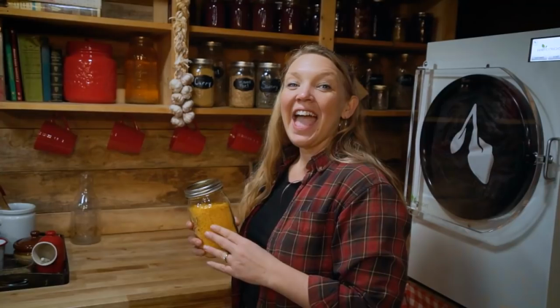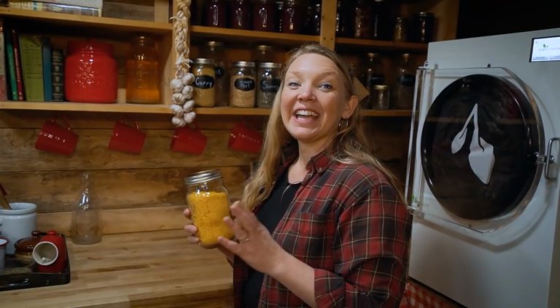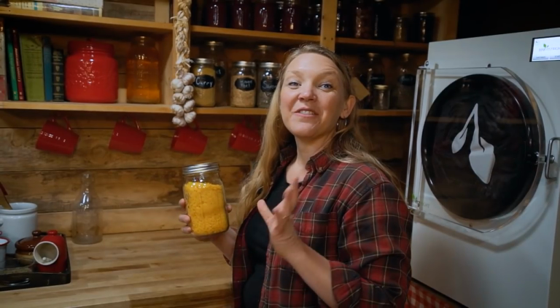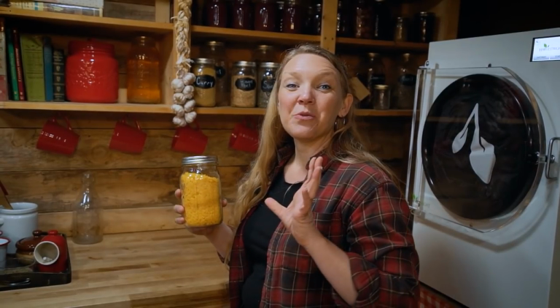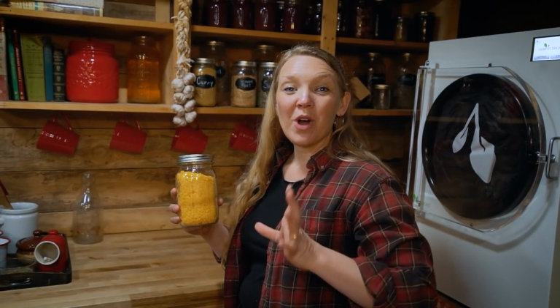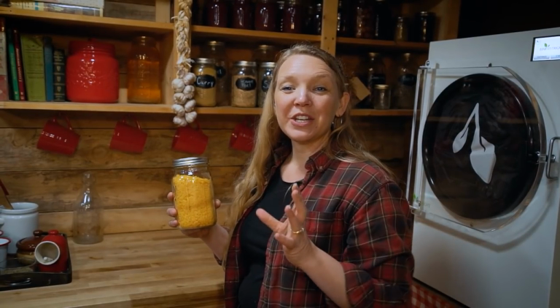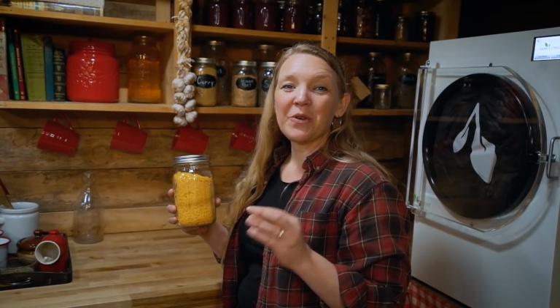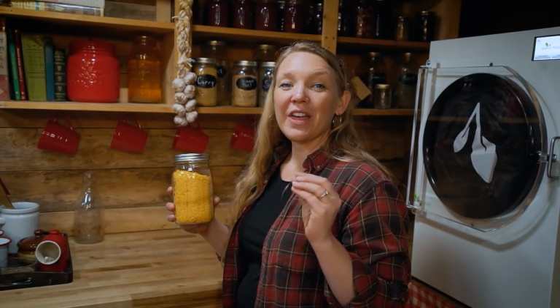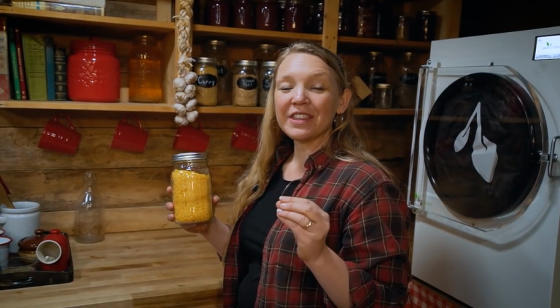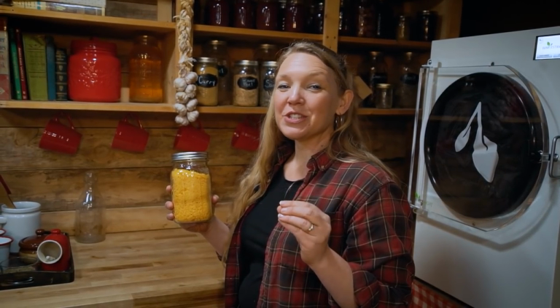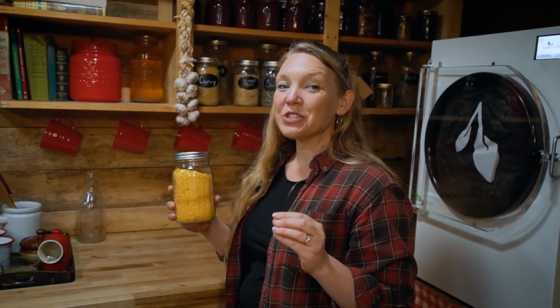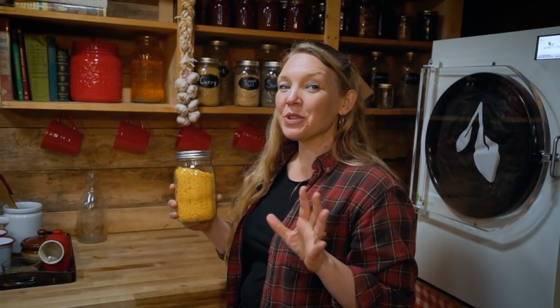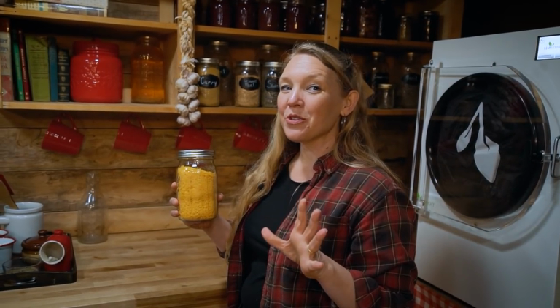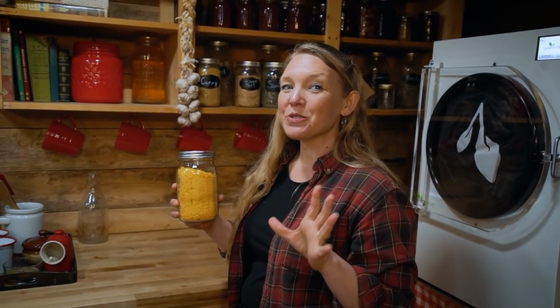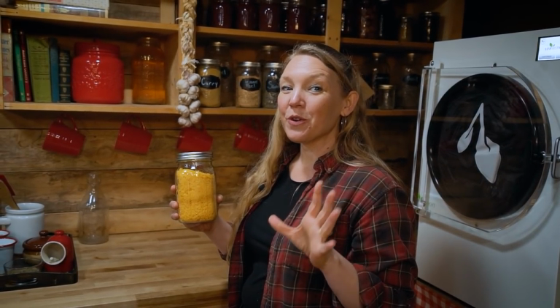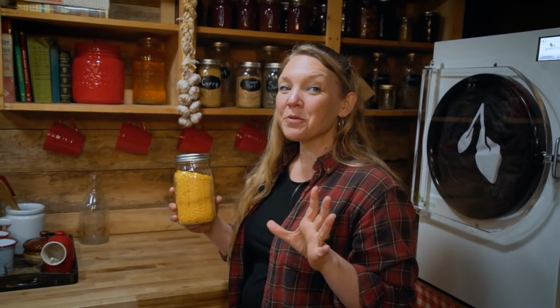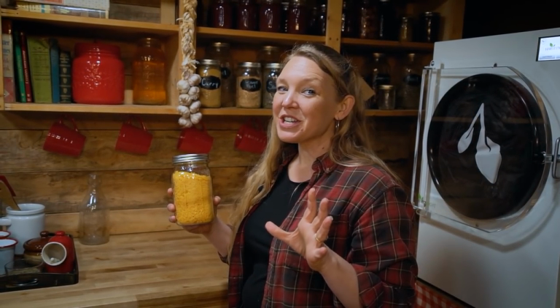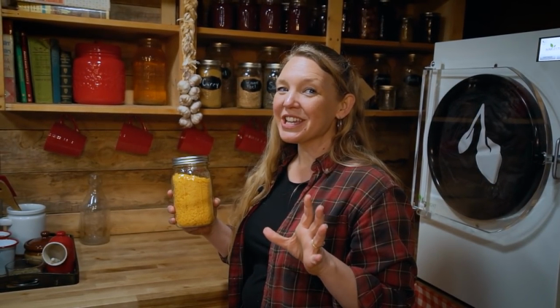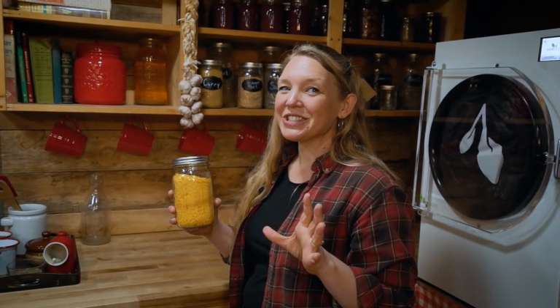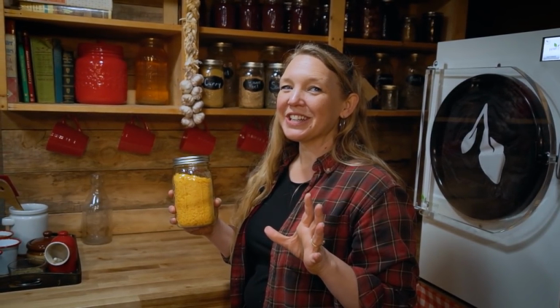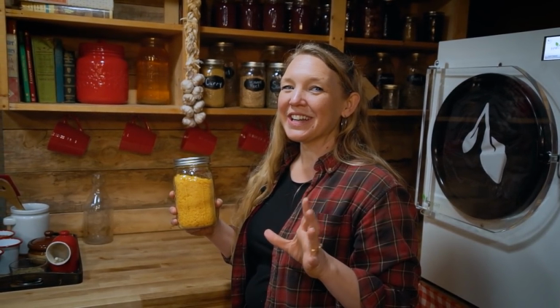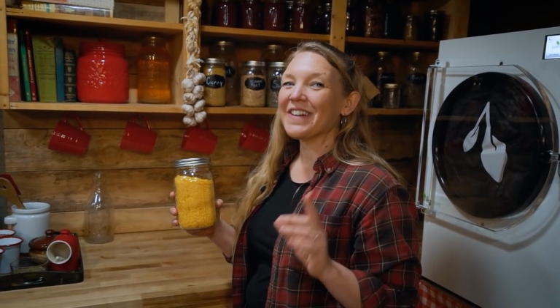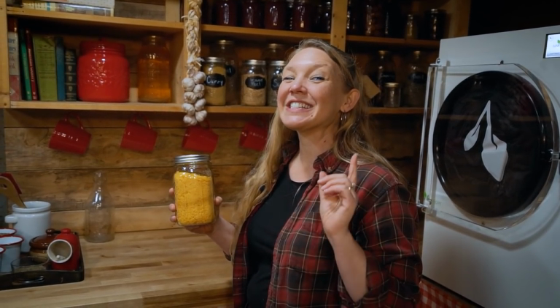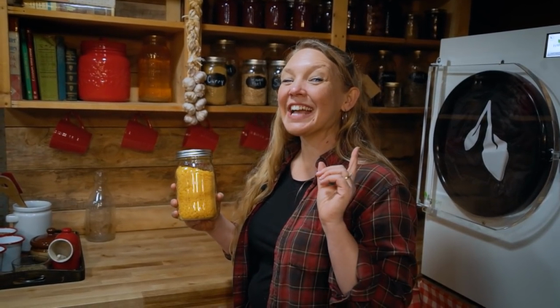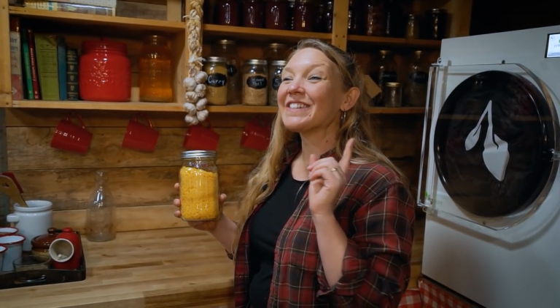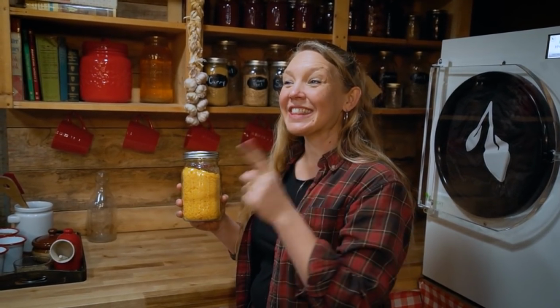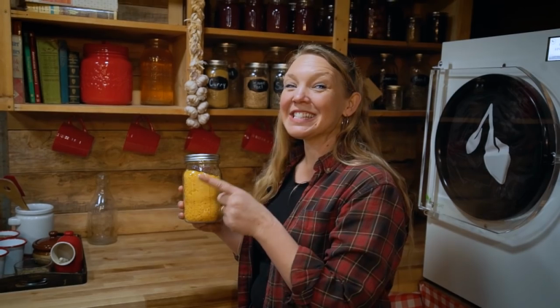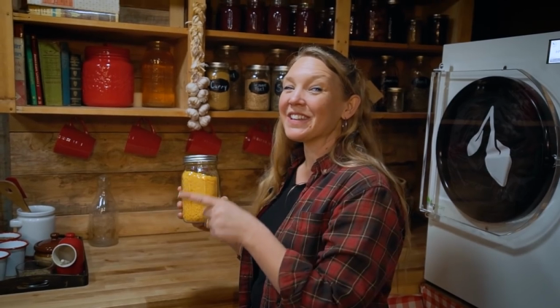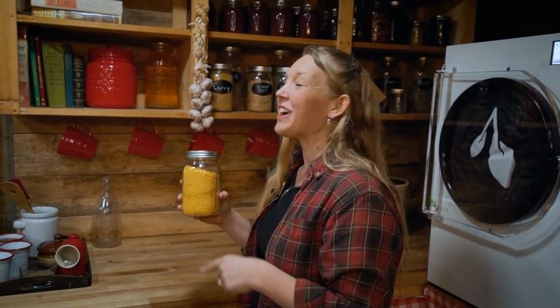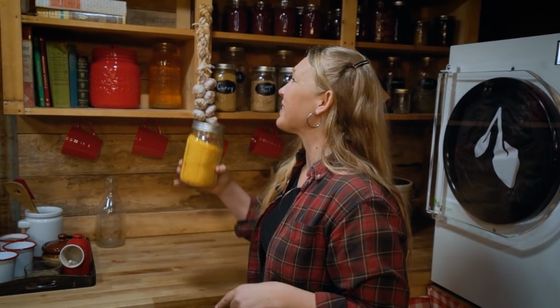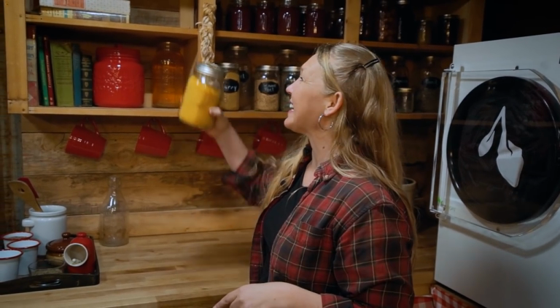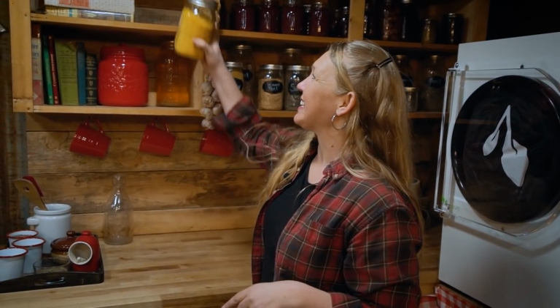If you want to know other things you can do with all those farm fresh eggs you're getting right now, check out this video right here.